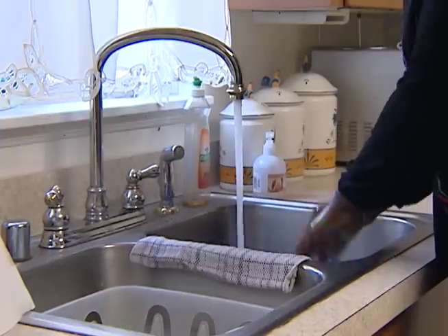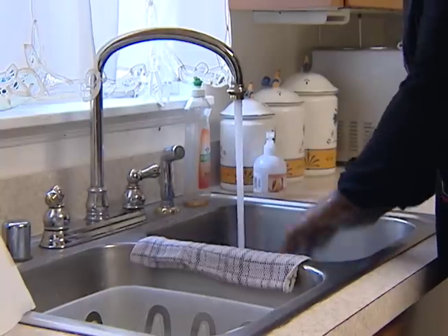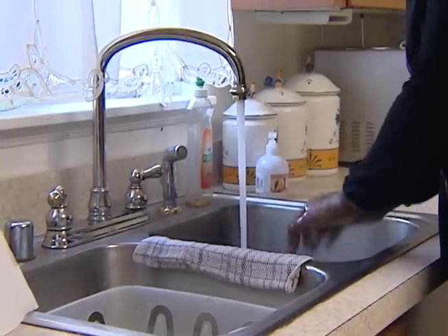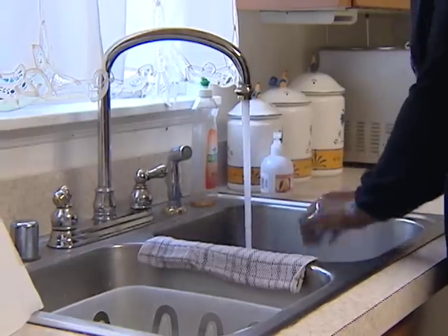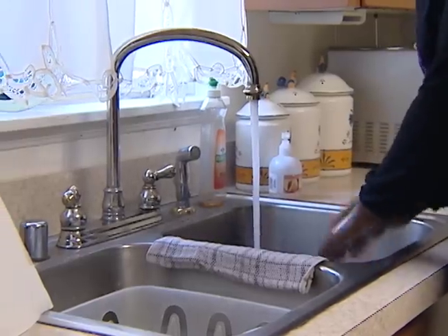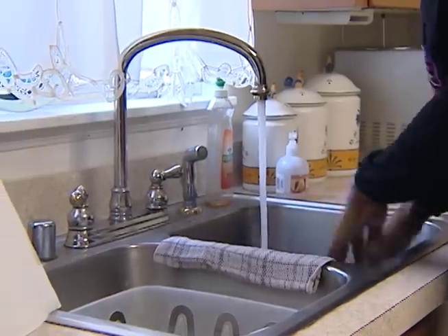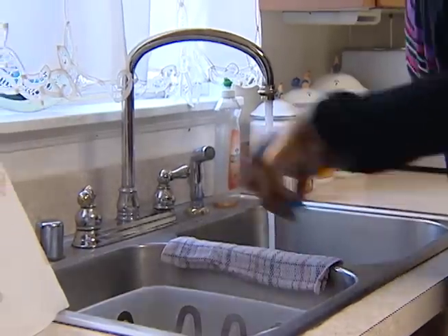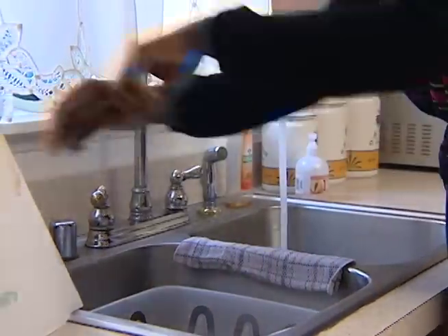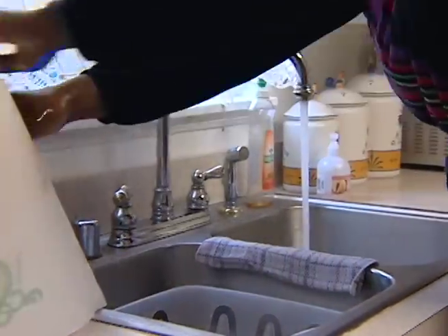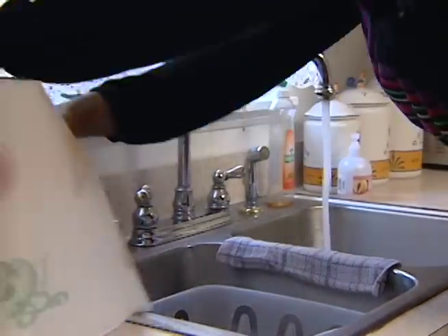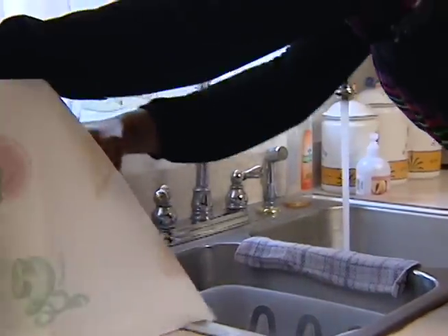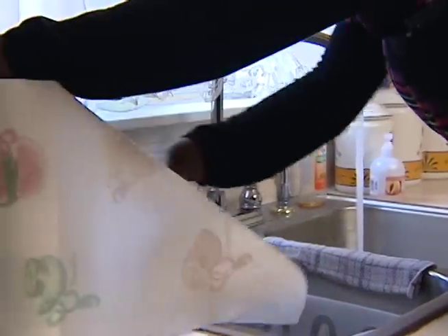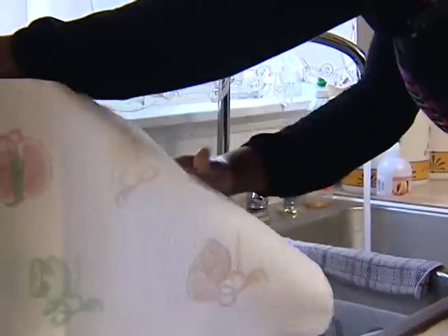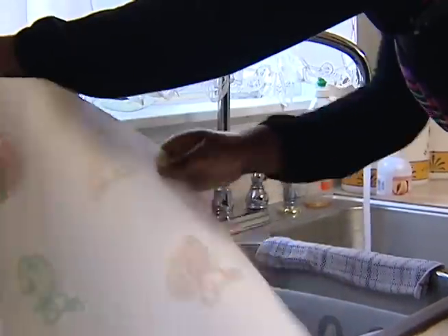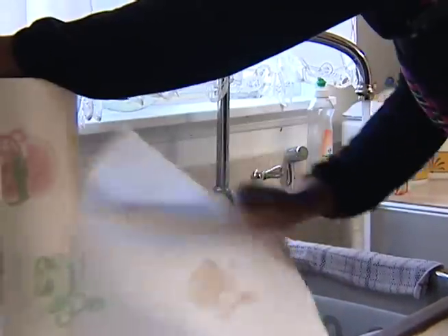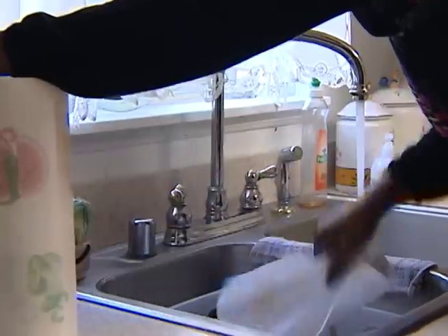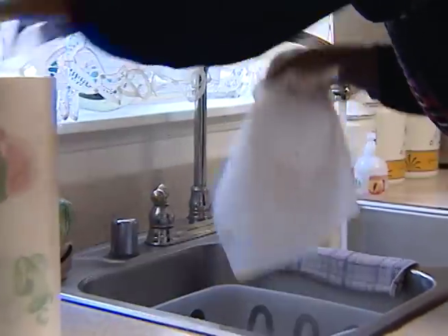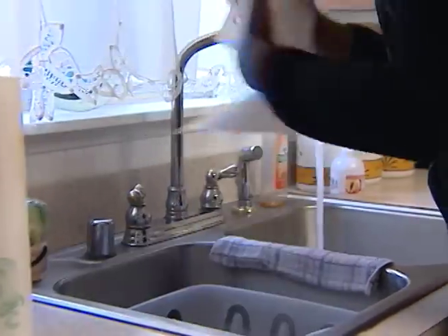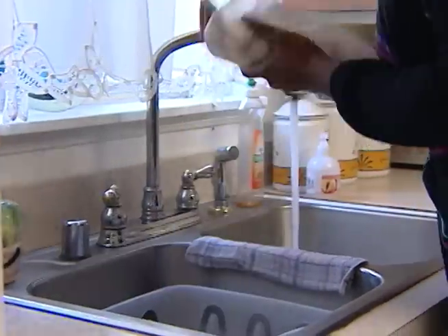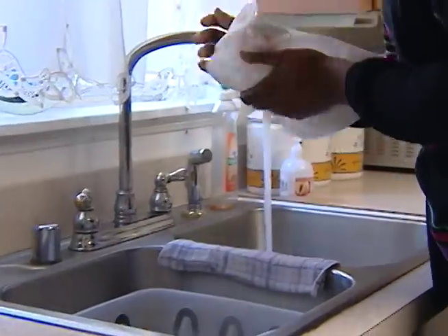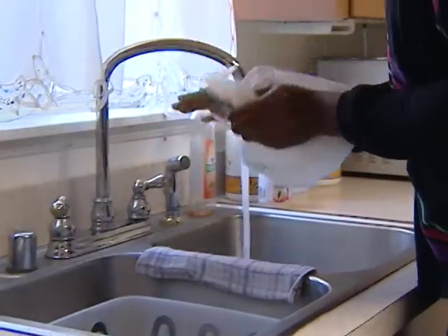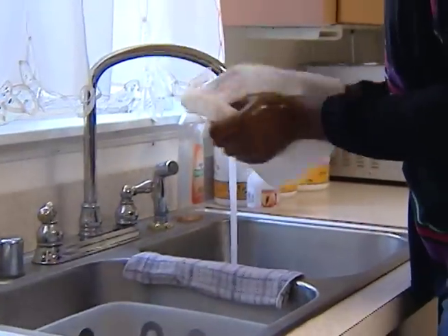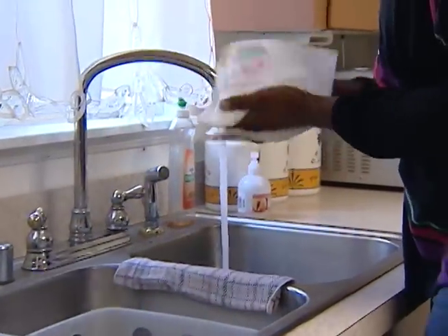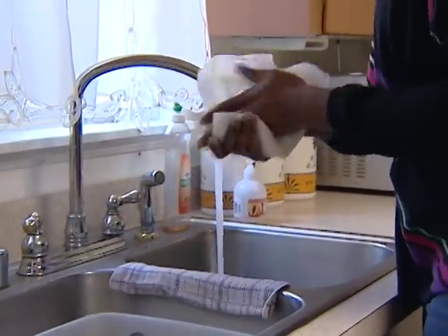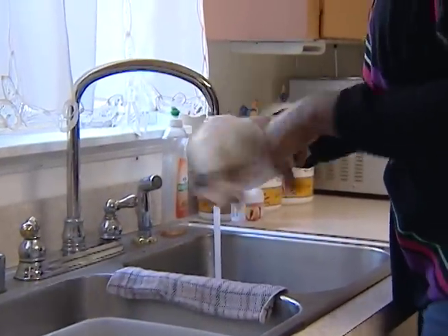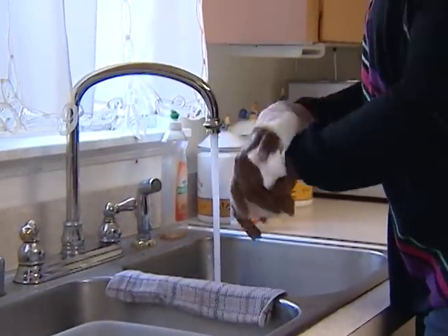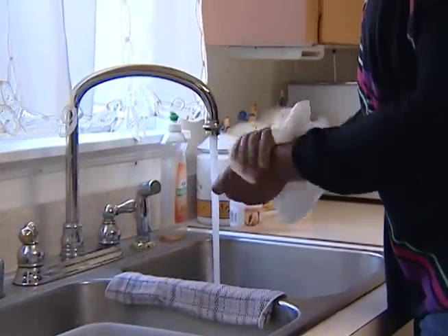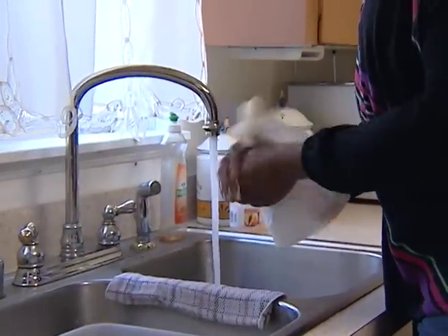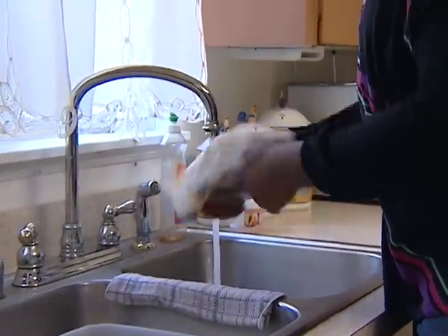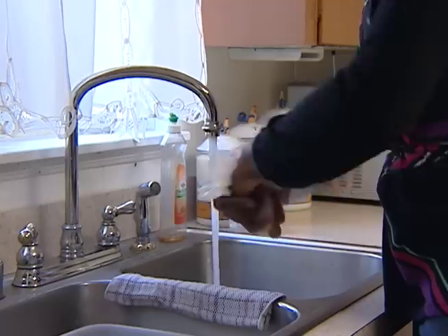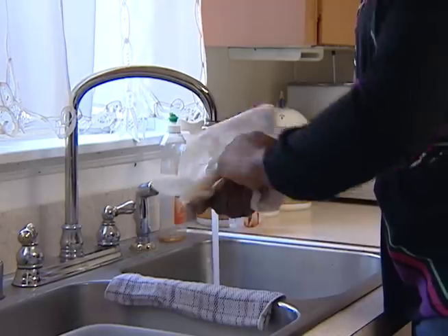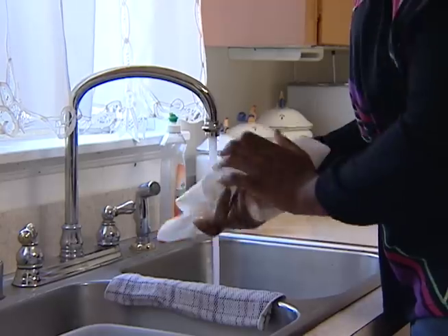Wash countertops, dishes, and utensils with hot soapy water, and clean up spills with a paper towel.